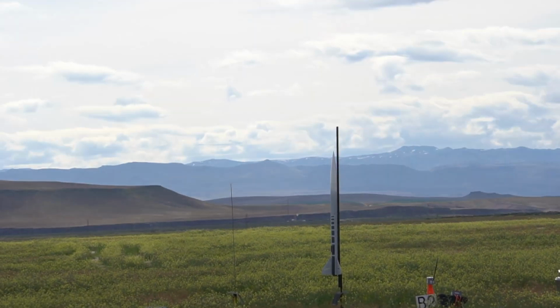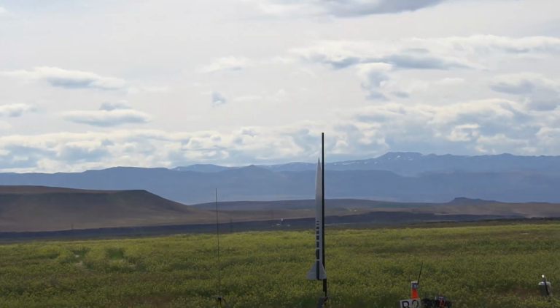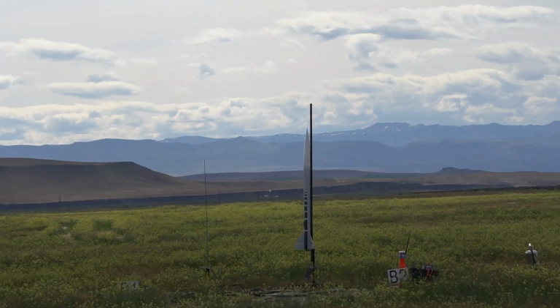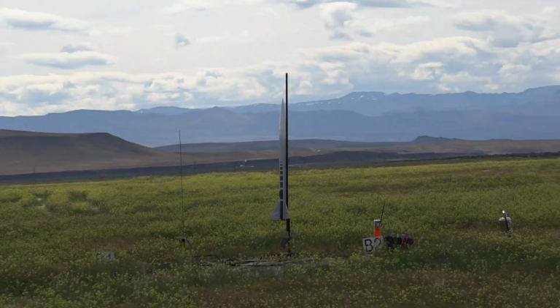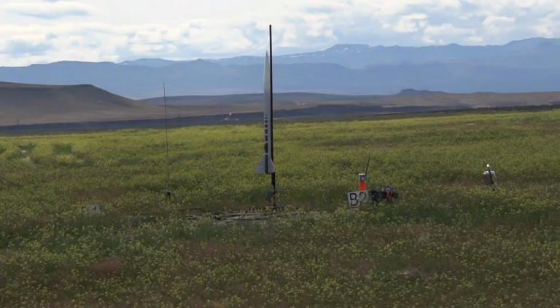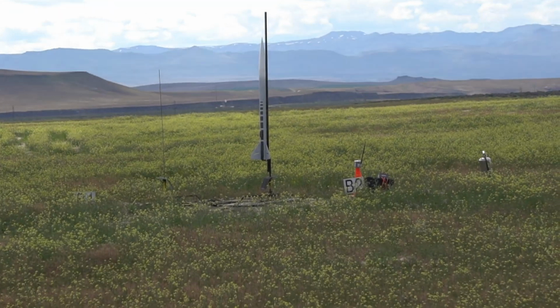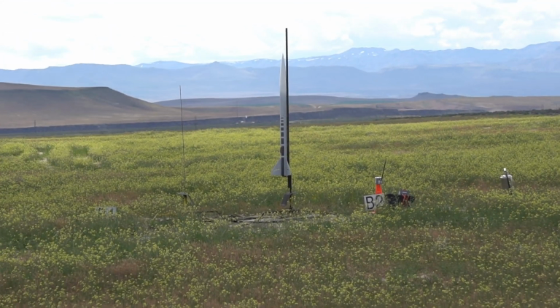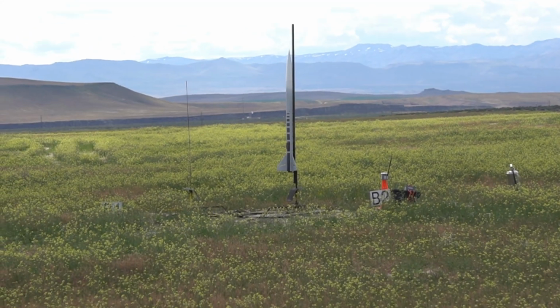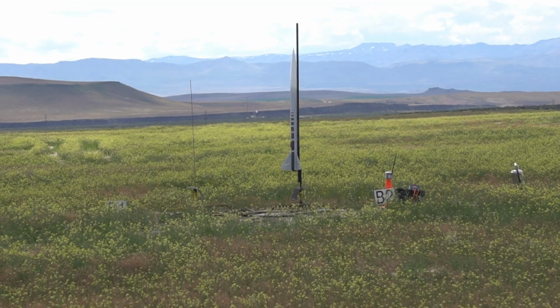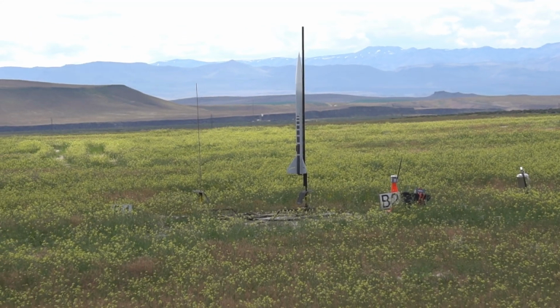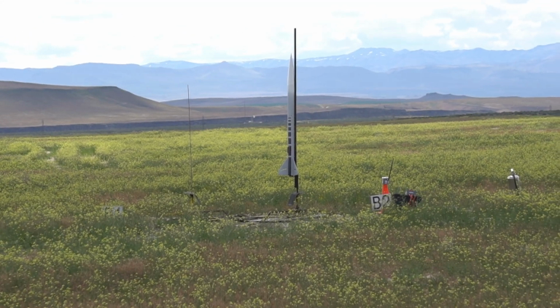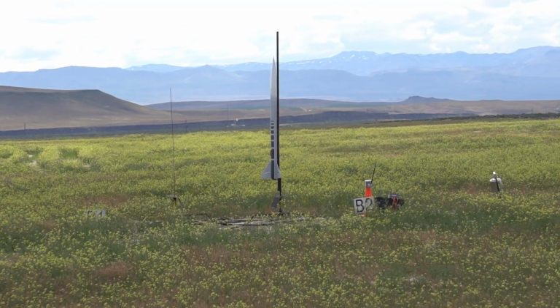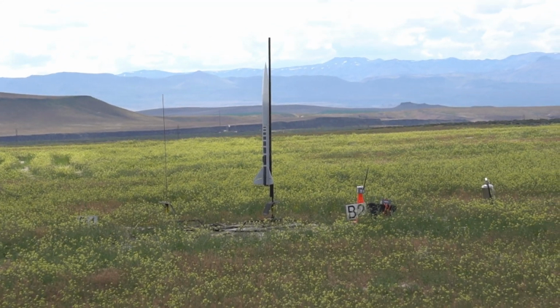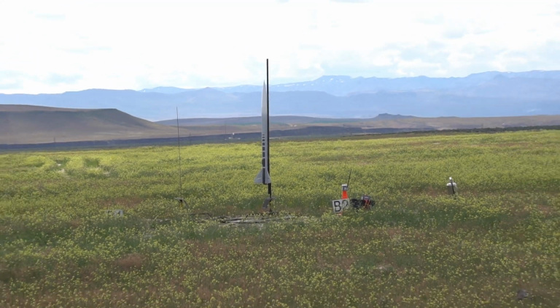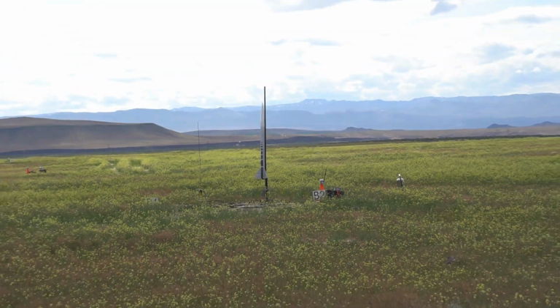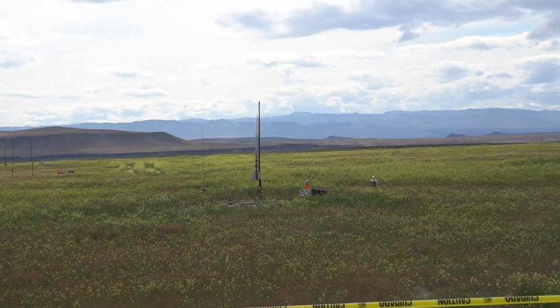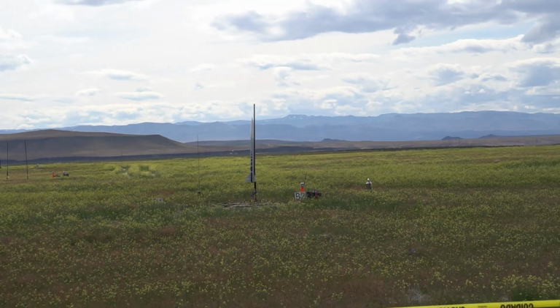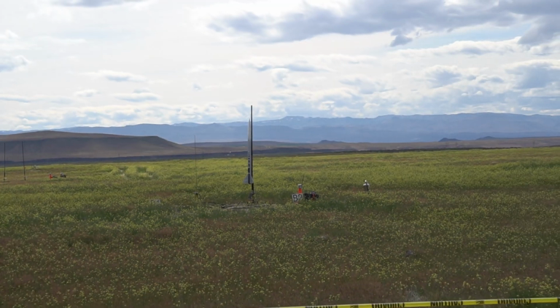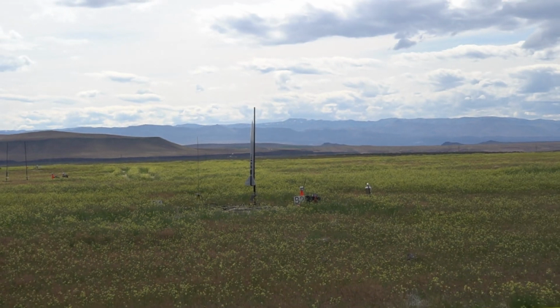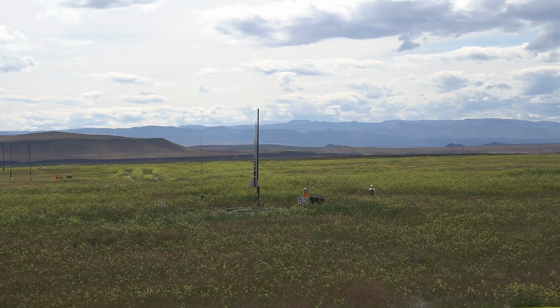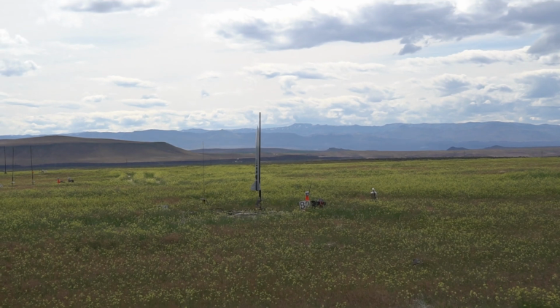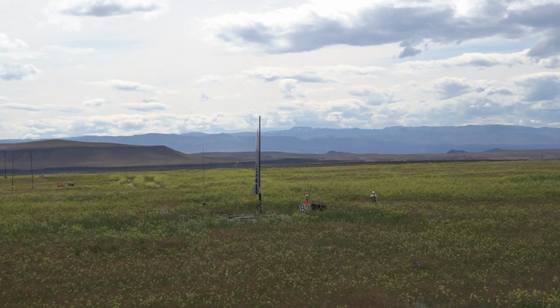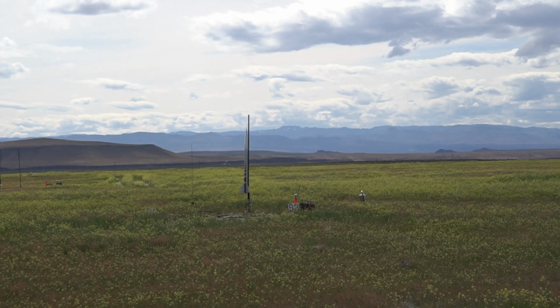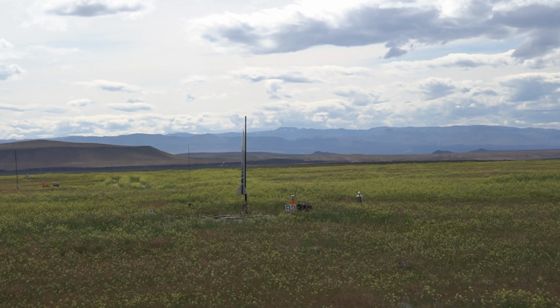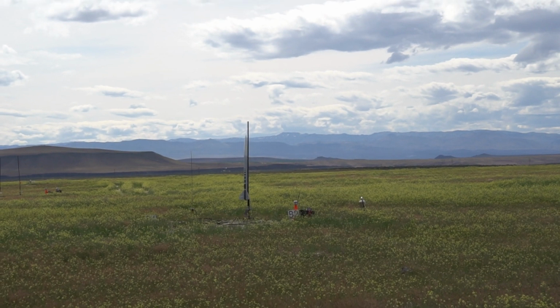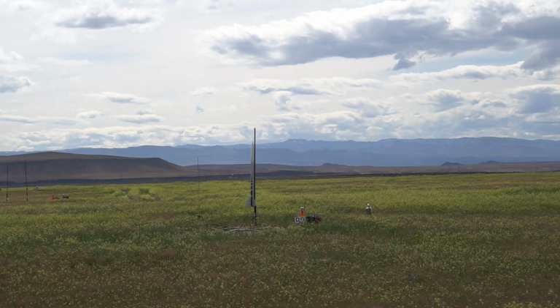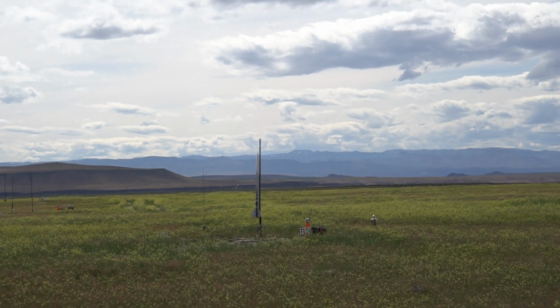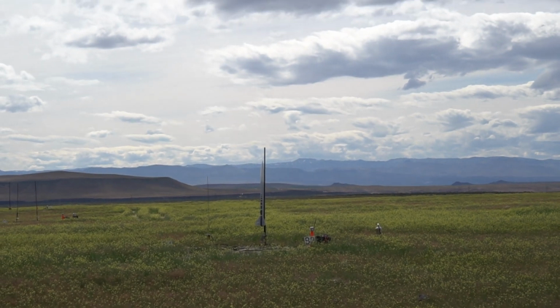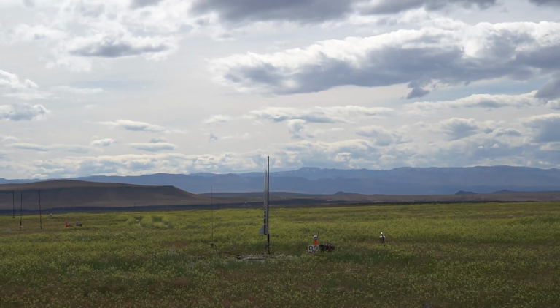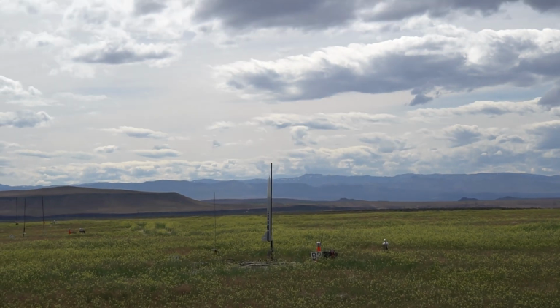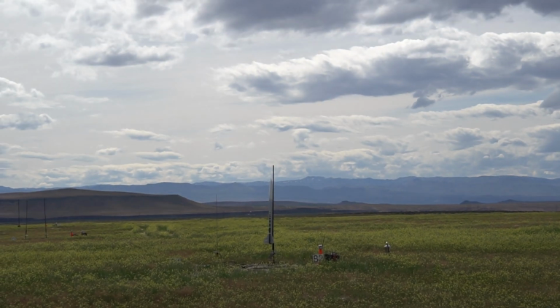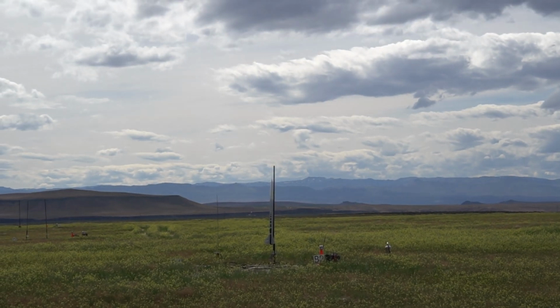We've got continuity on pad B2. We're going to fly it in 5, 4, 3, 2, 1.